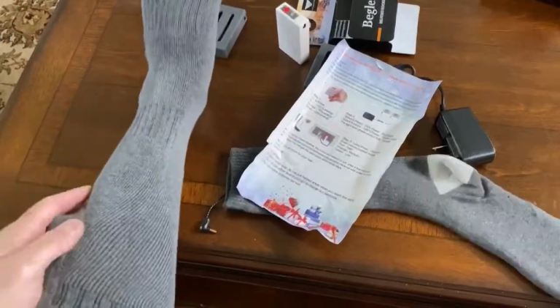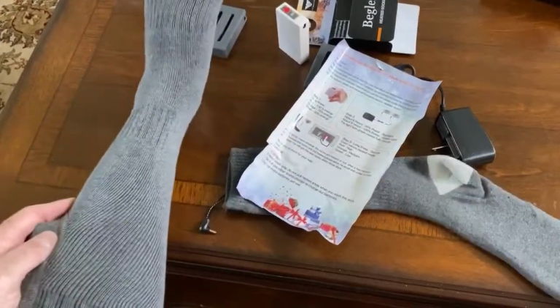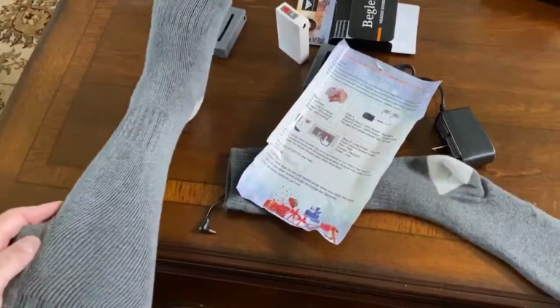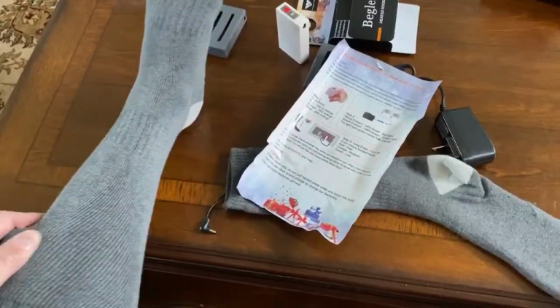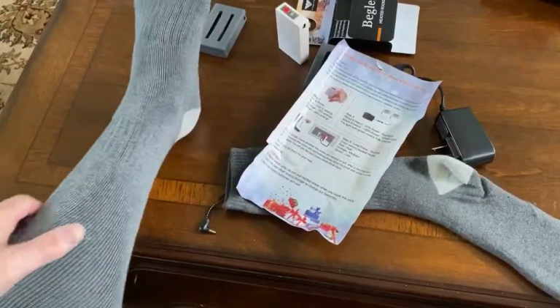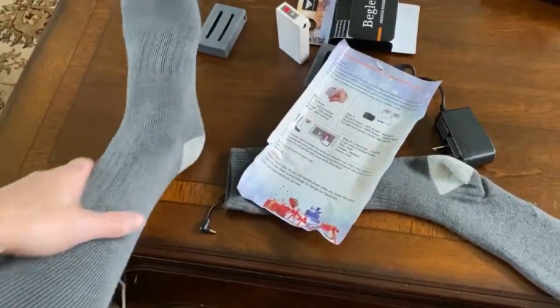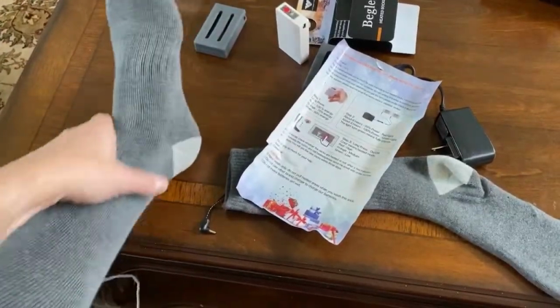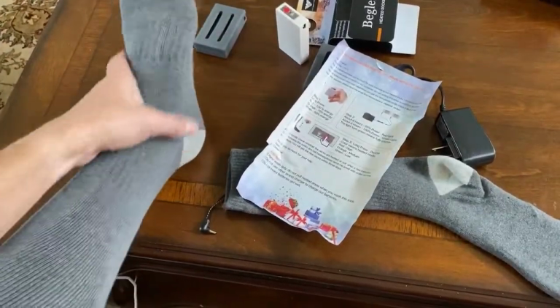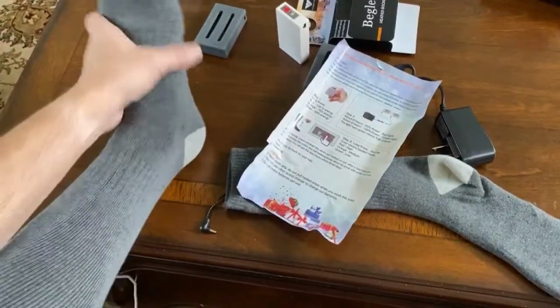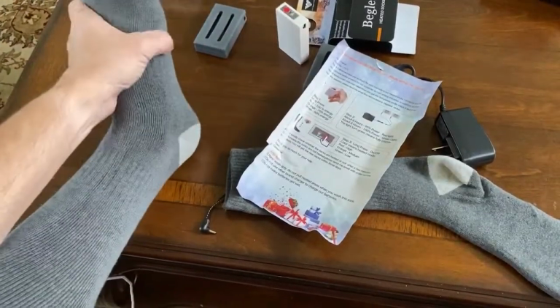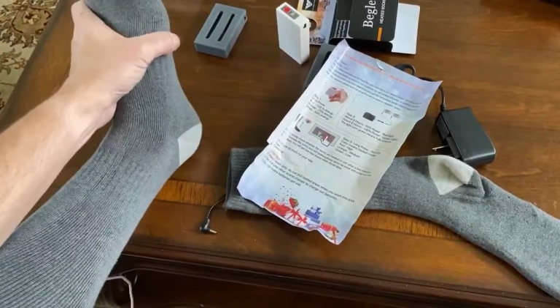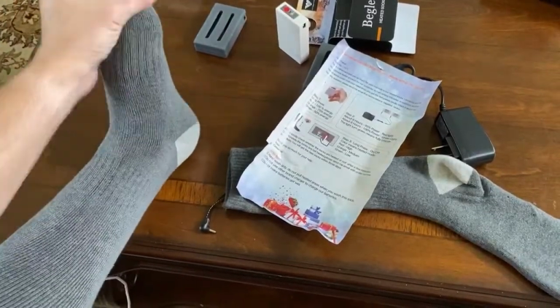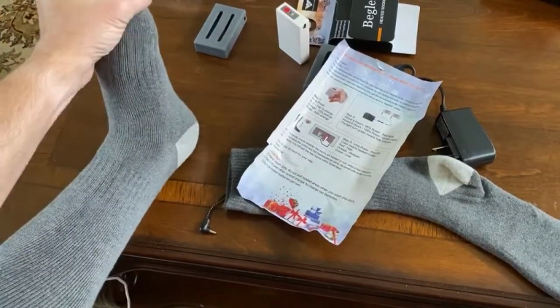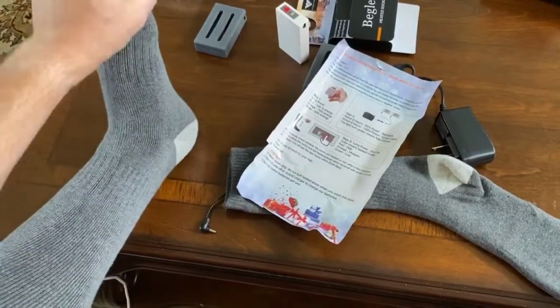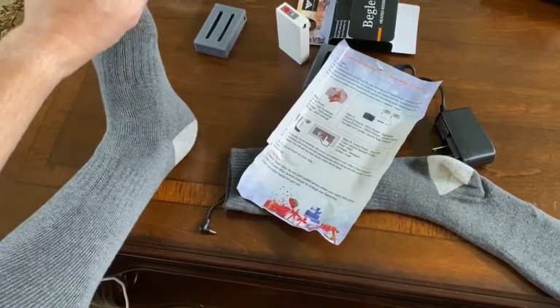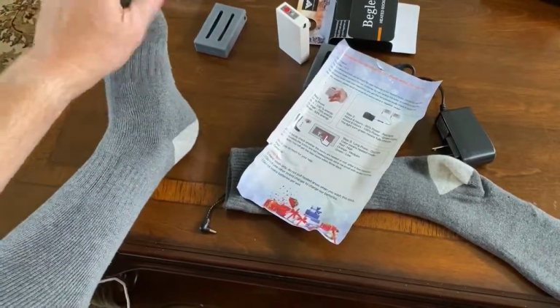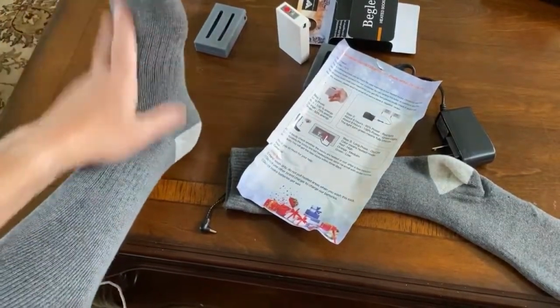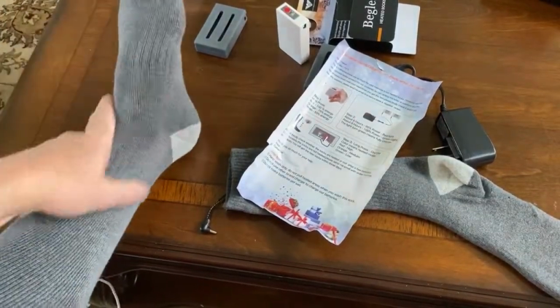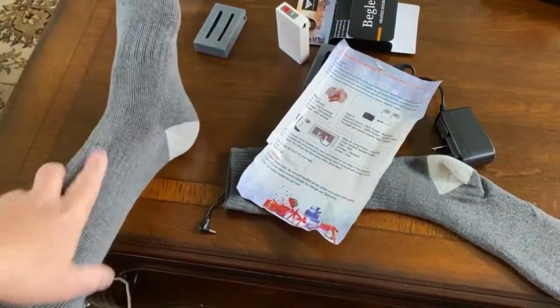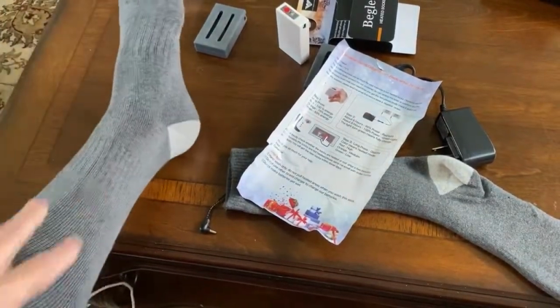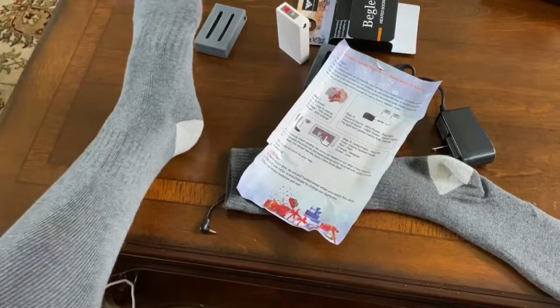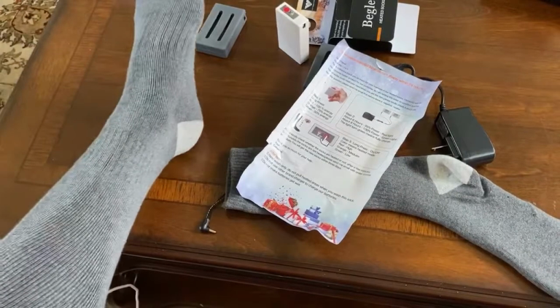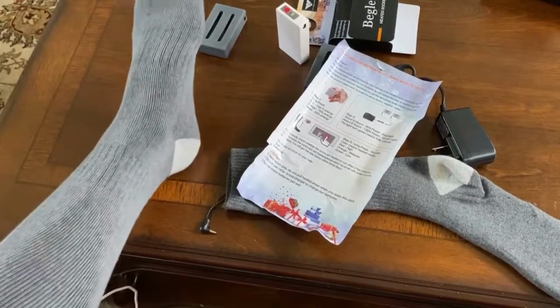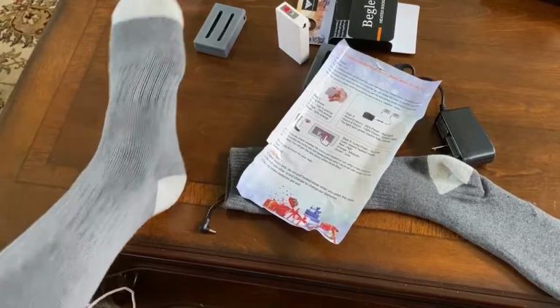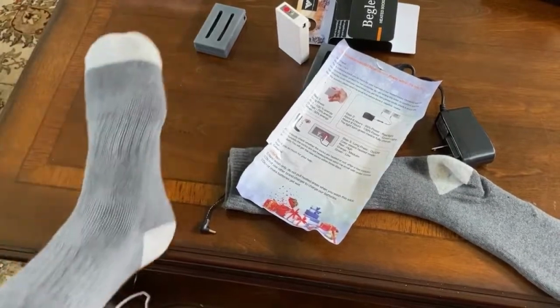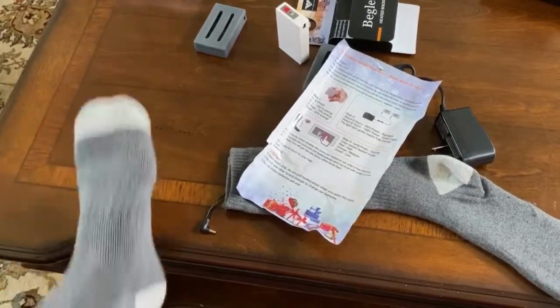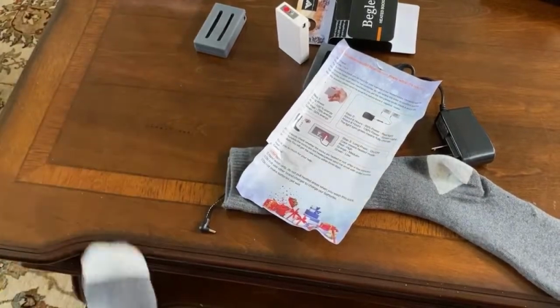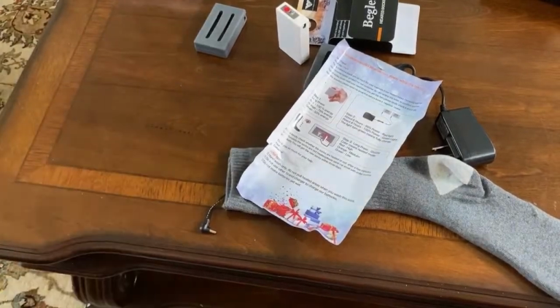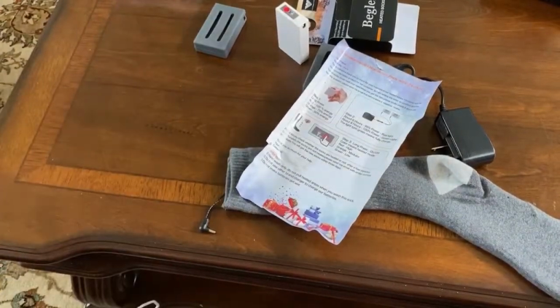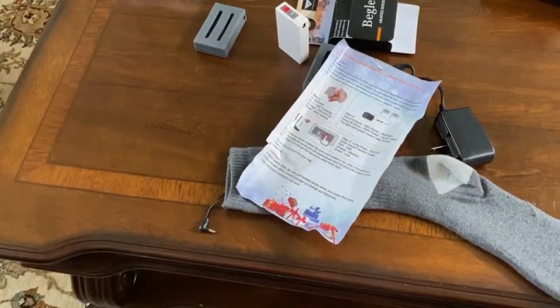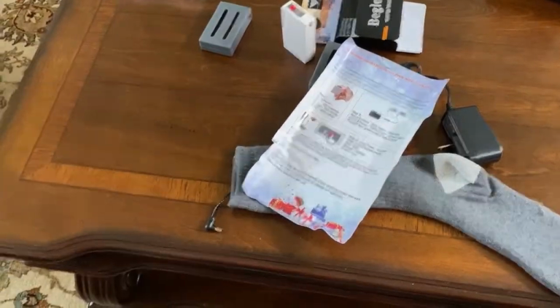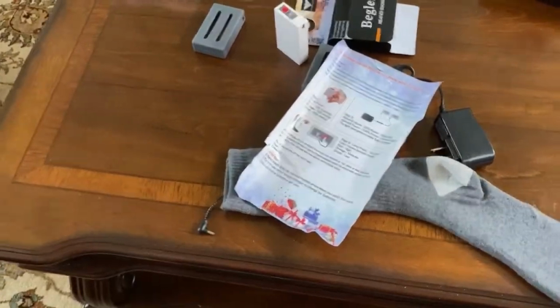These are going to be great. It's just so cool even just feeling the warmth on it now. These are great.